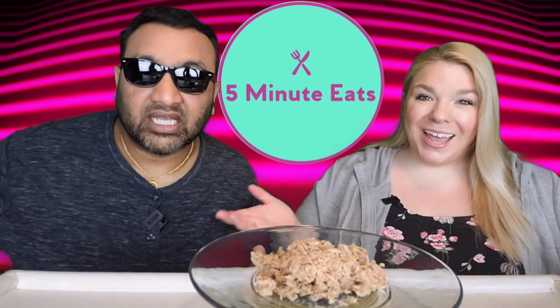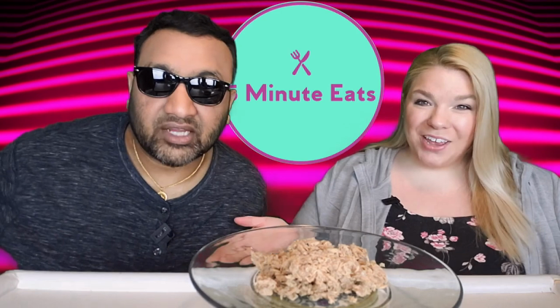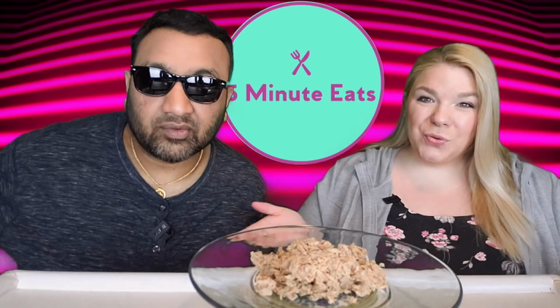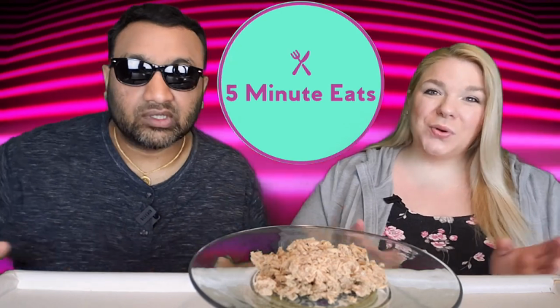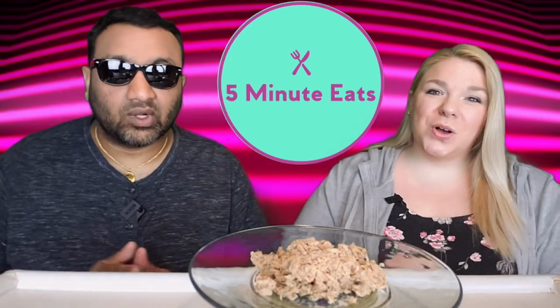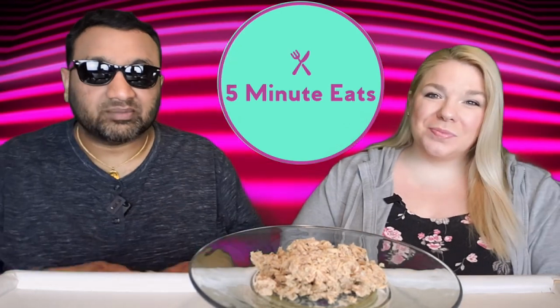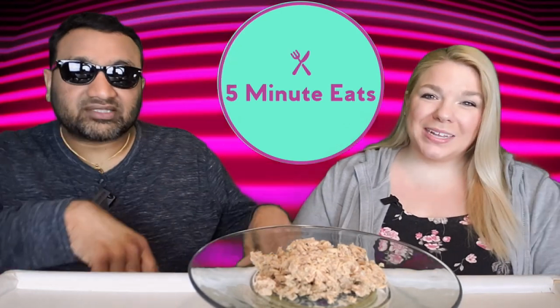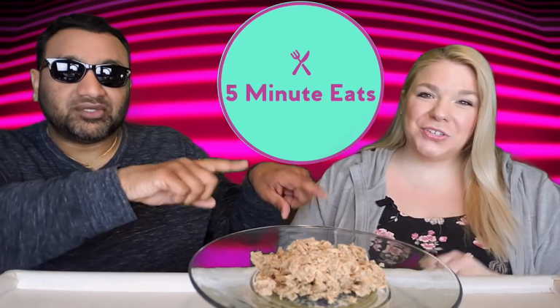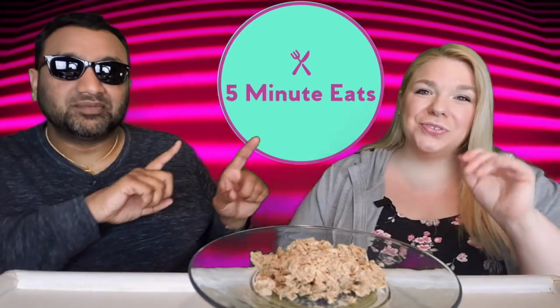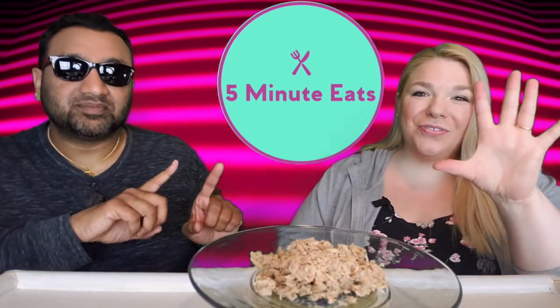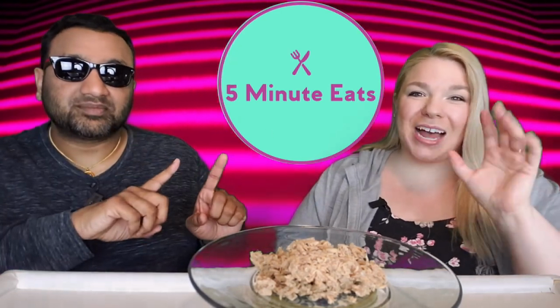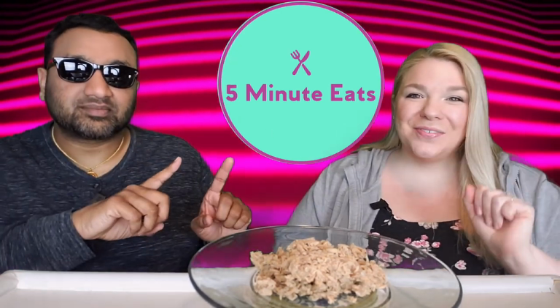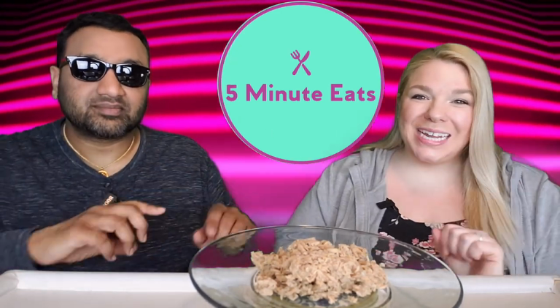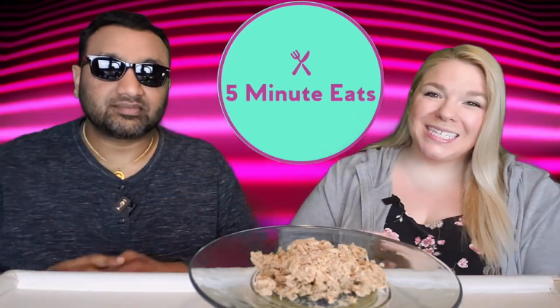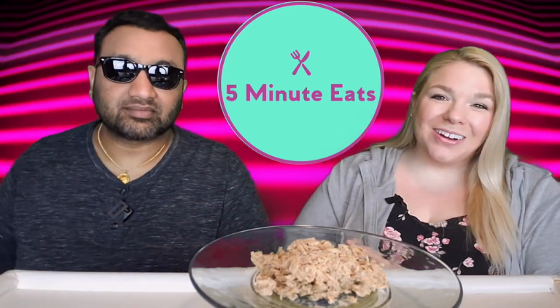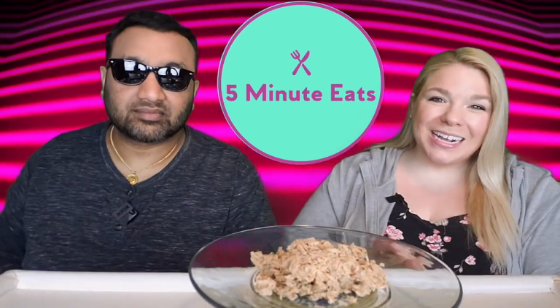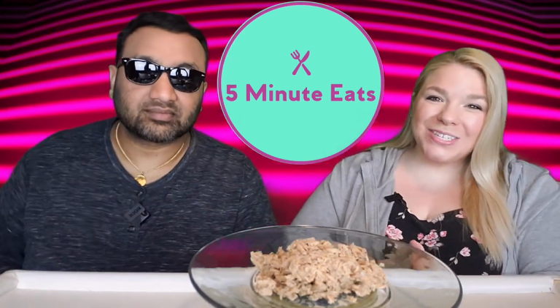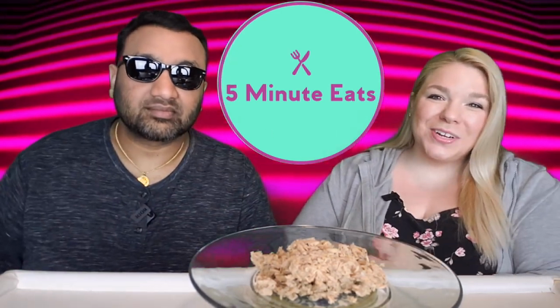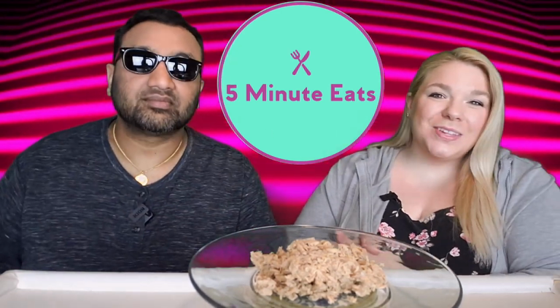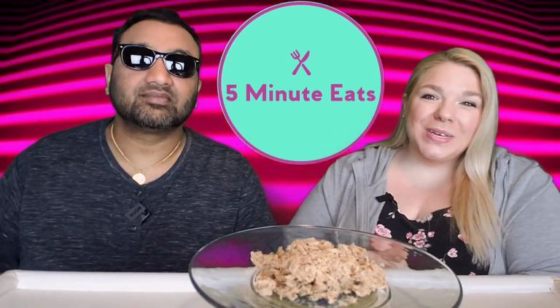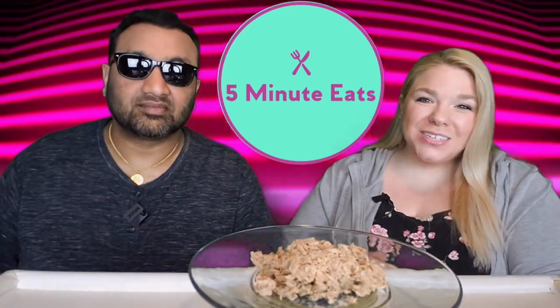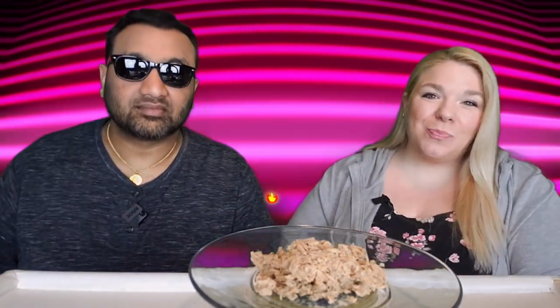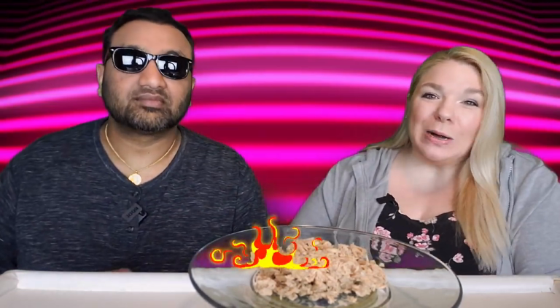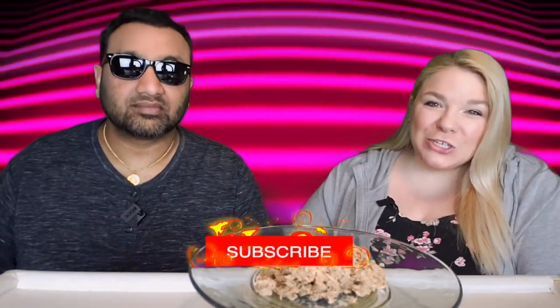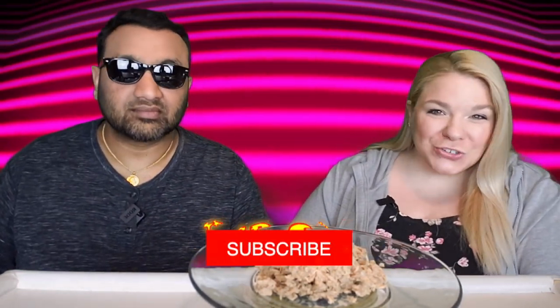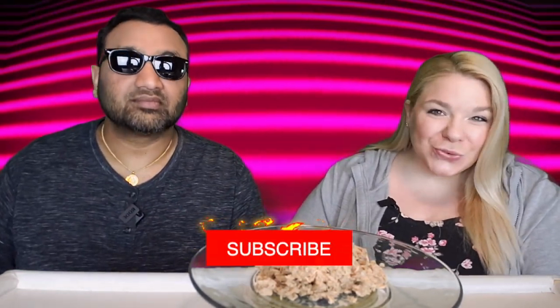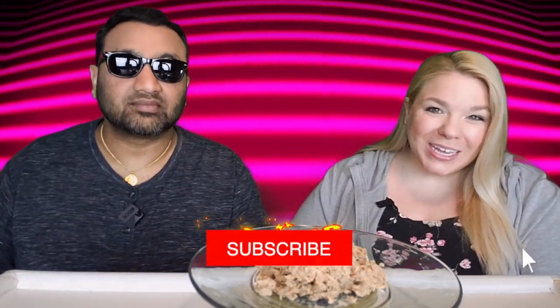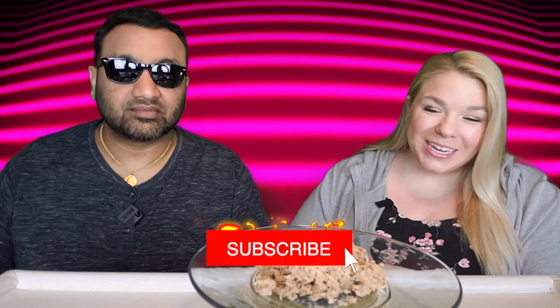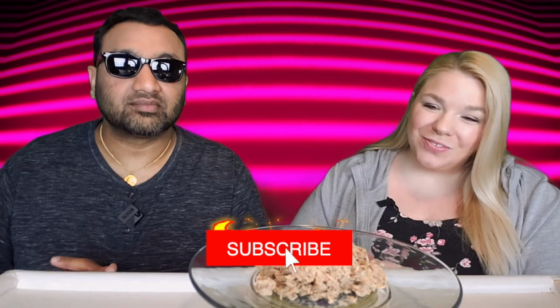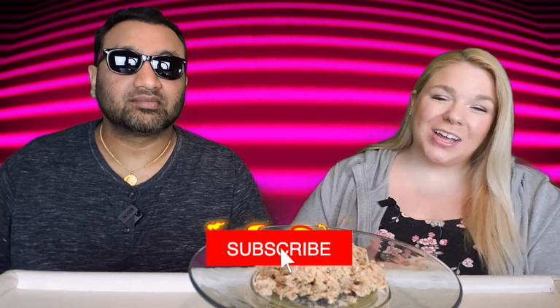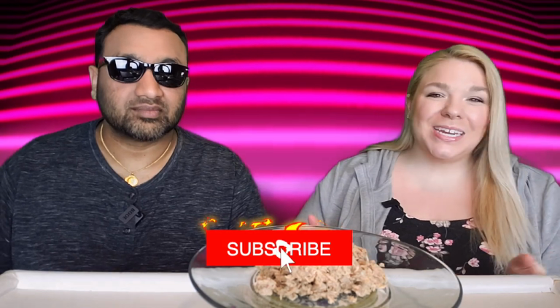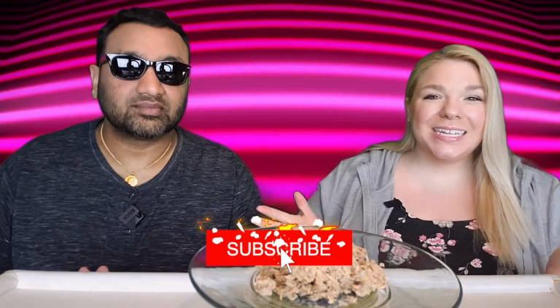Hey everyone, welcome back to 5 Minute Eats. Alright guys, we are in the midst of Pouch Tuna Week here on 5 Minute Eats.